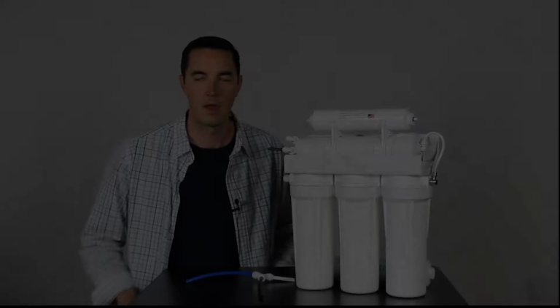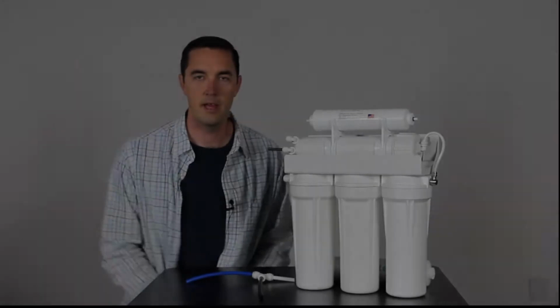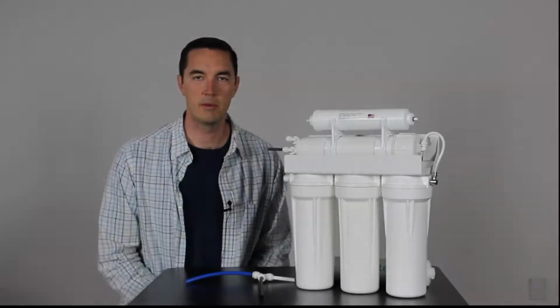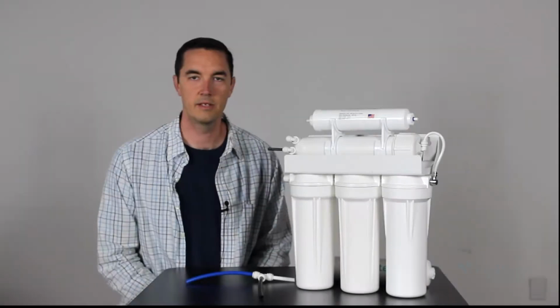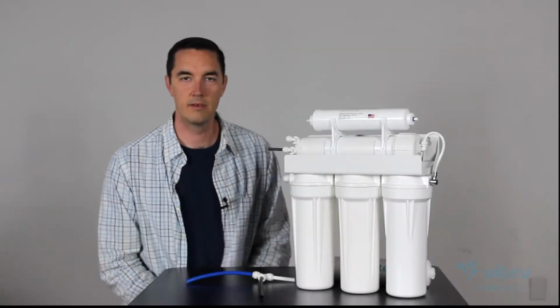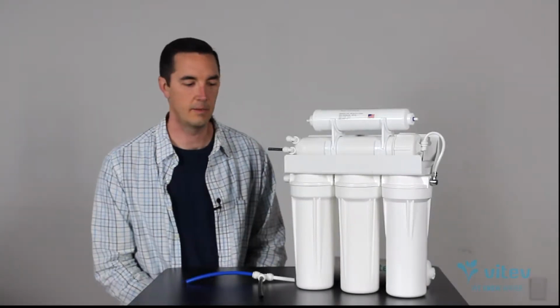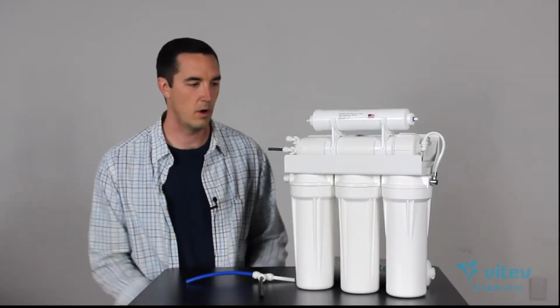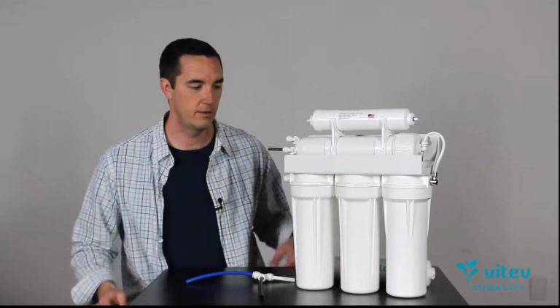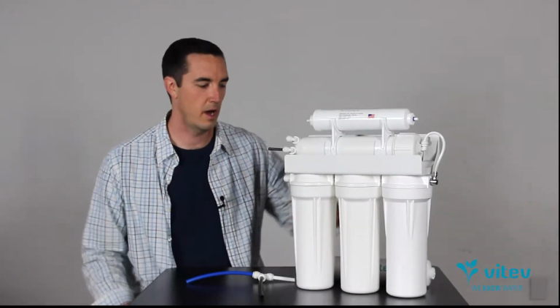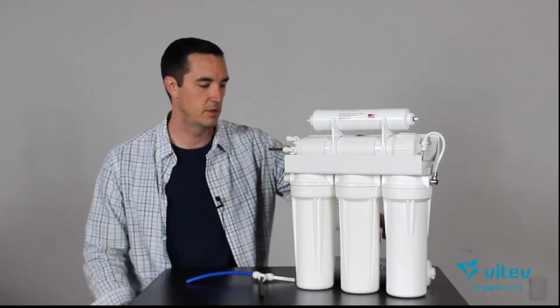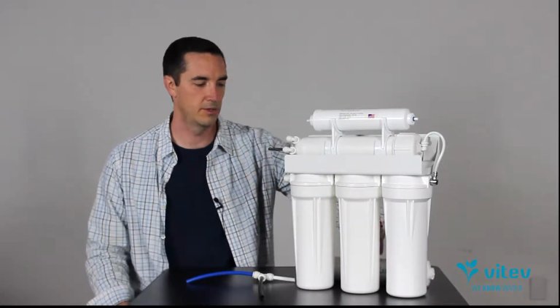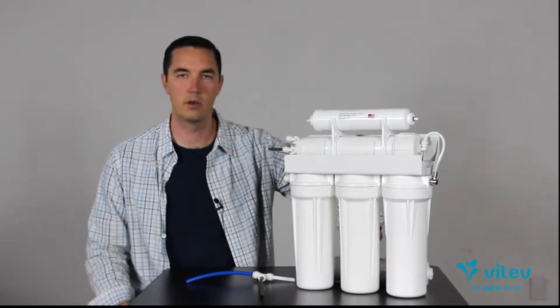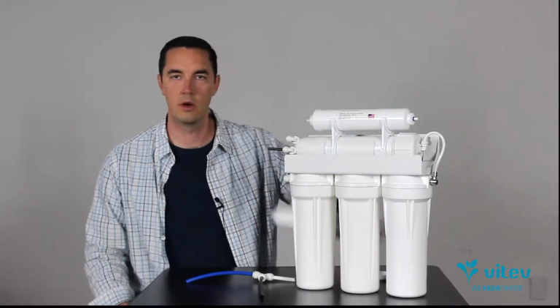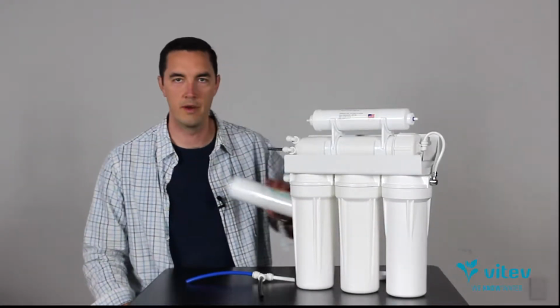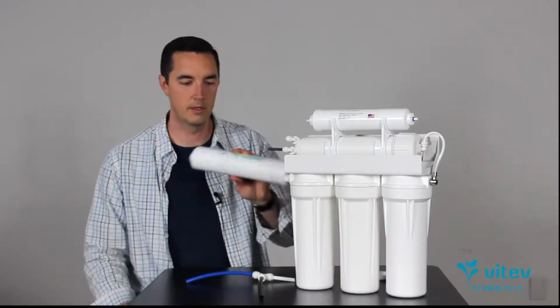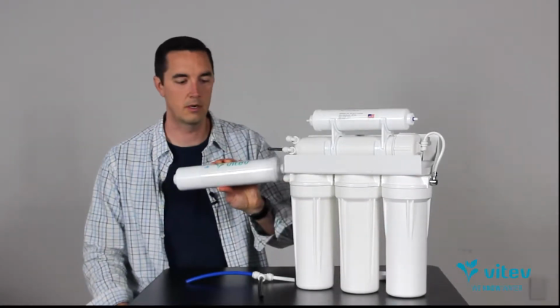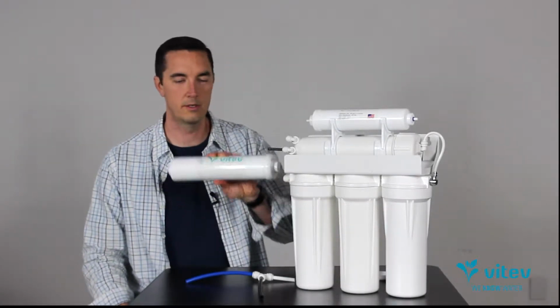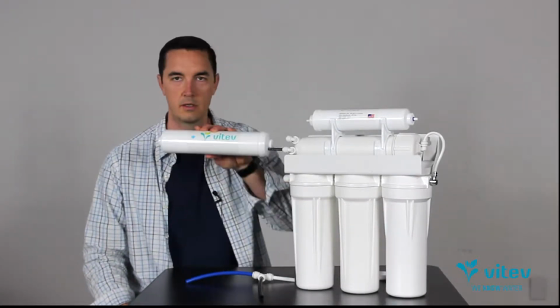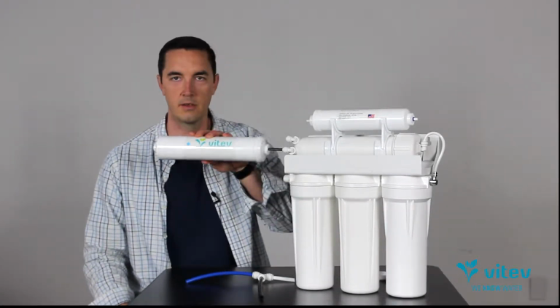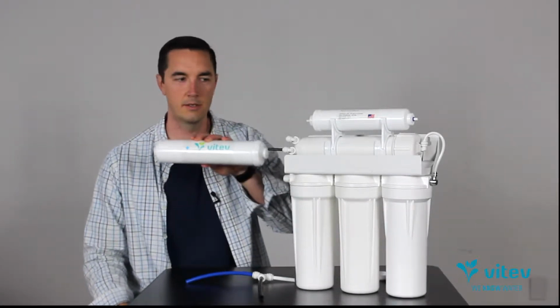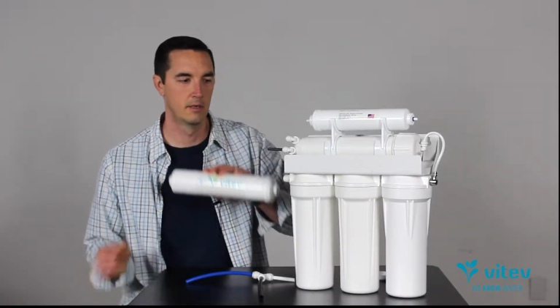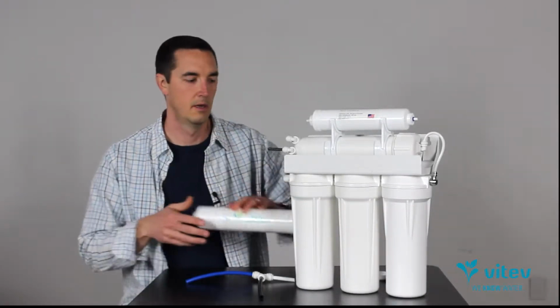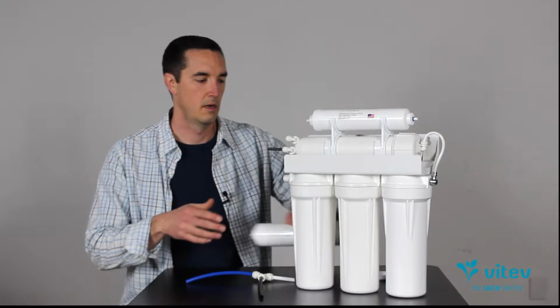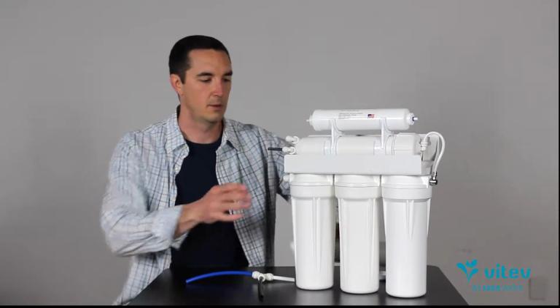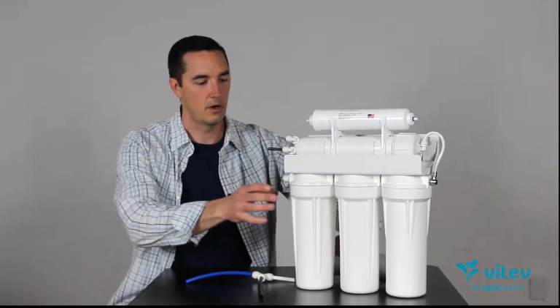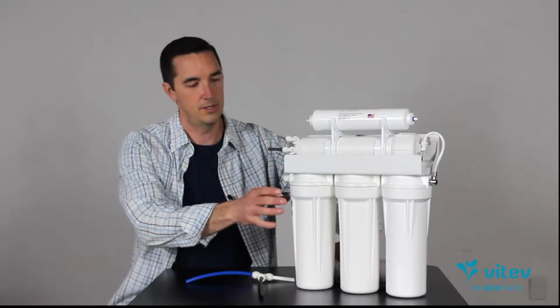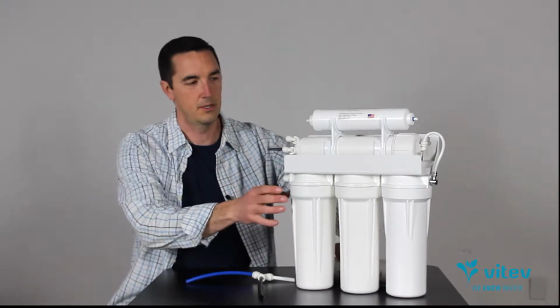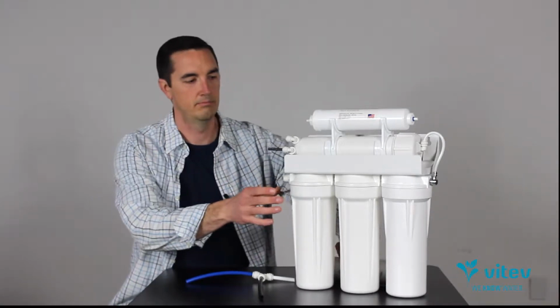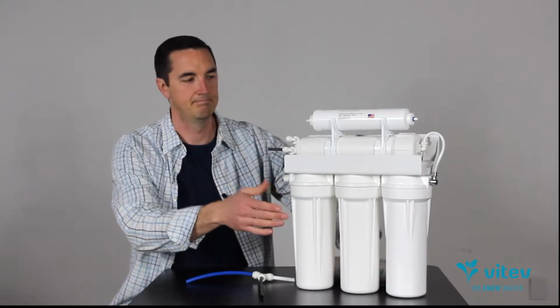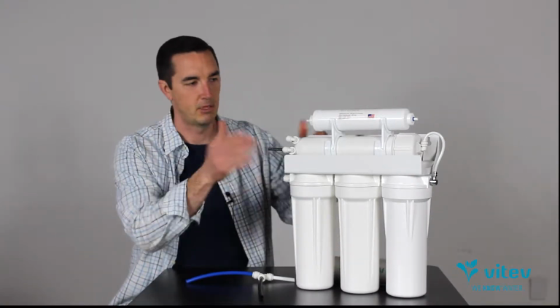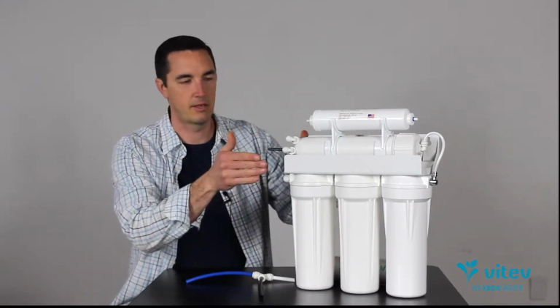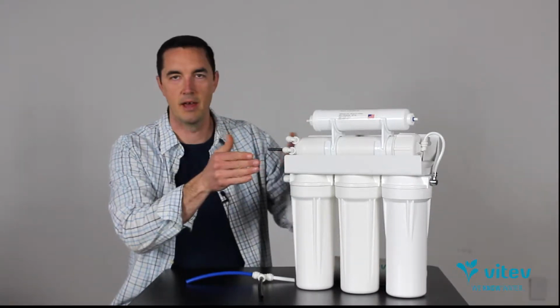Hey, I'm Gabe with Vitev, and I'm going to walk you through how to install our Remin cartridge onto an RO system.